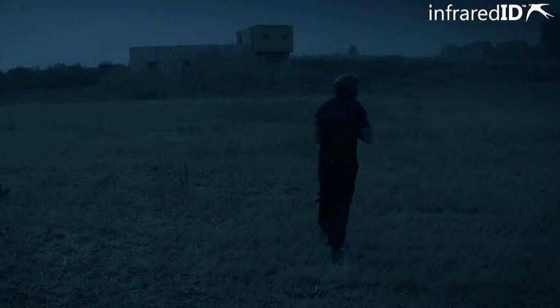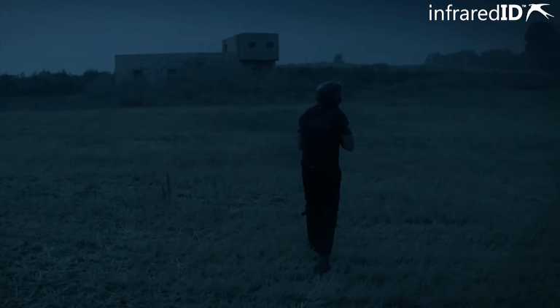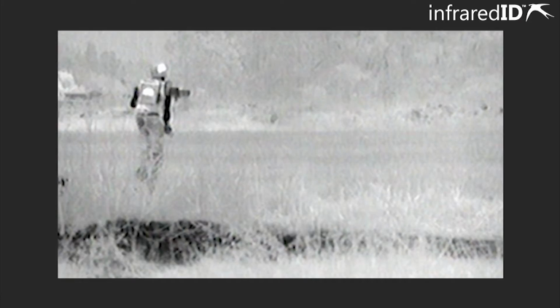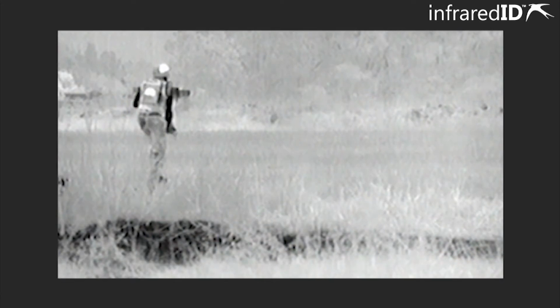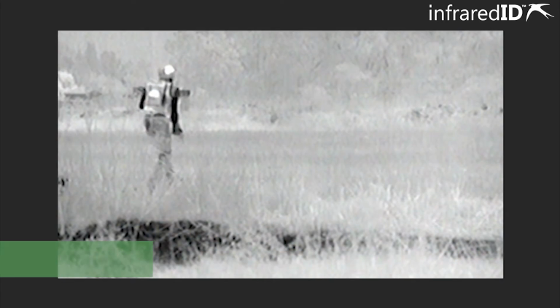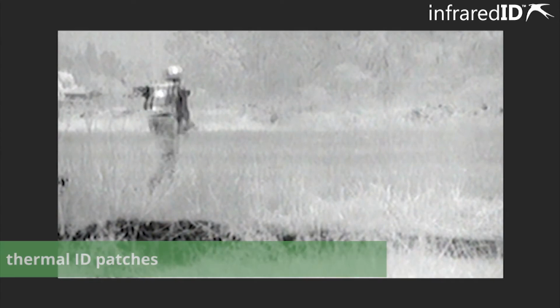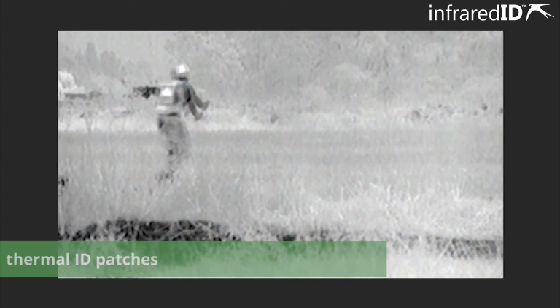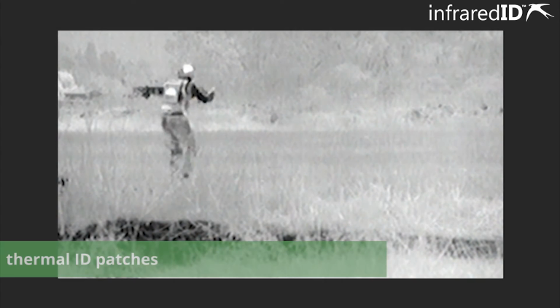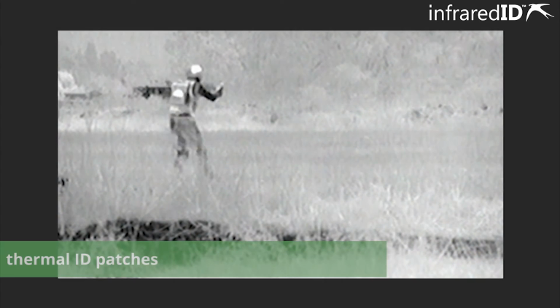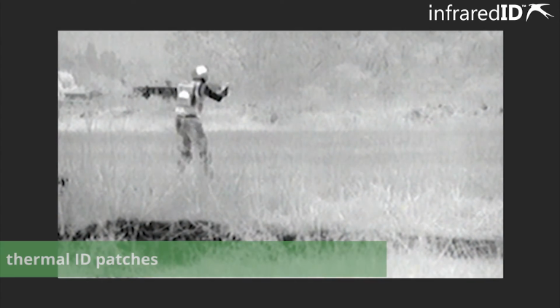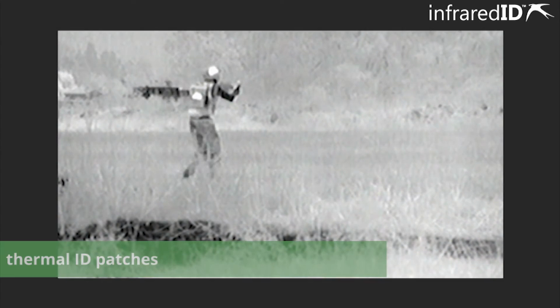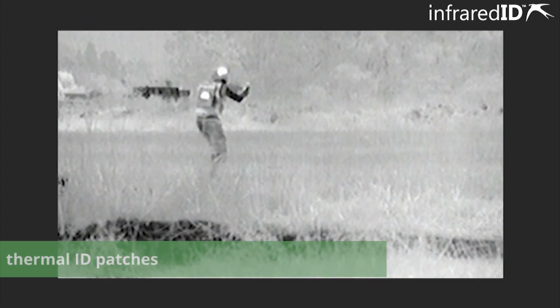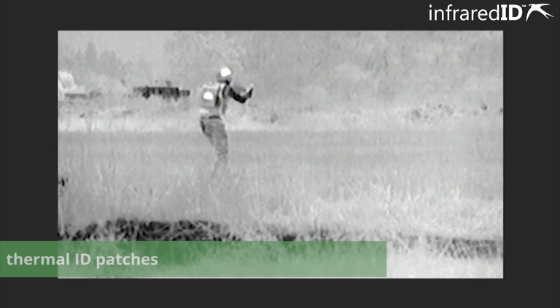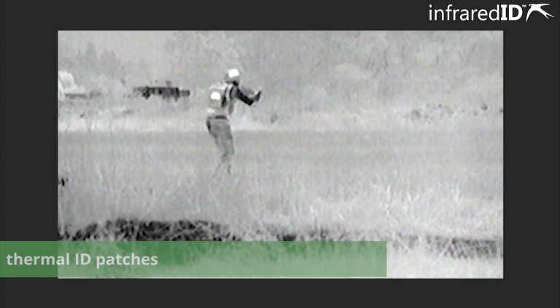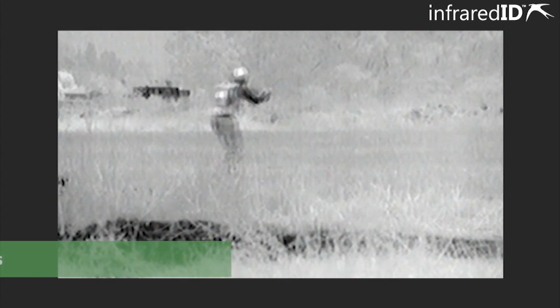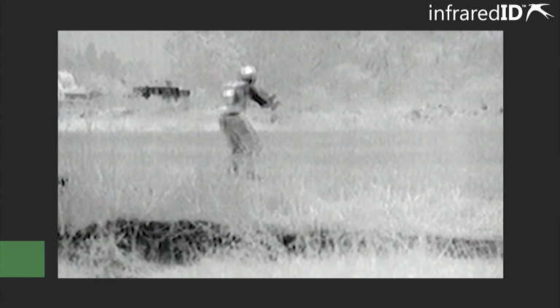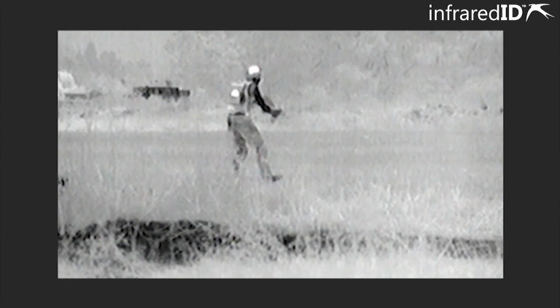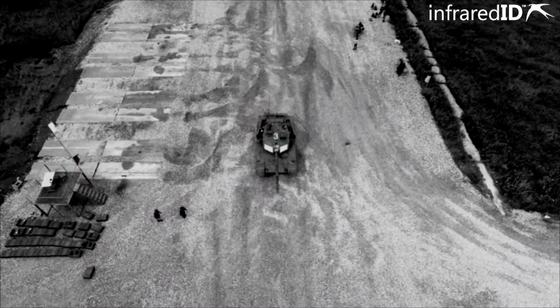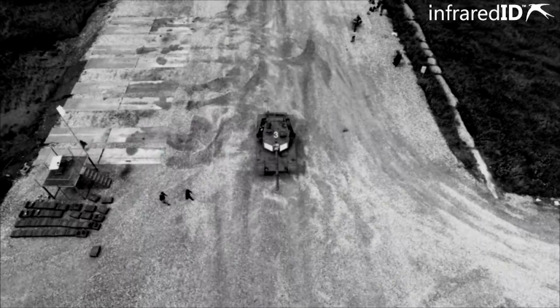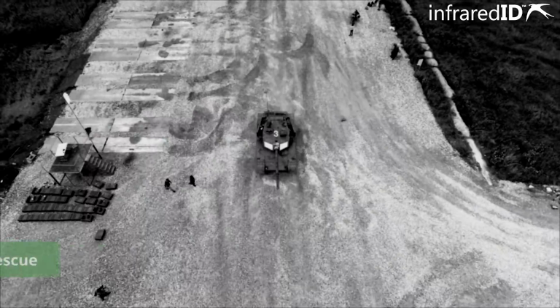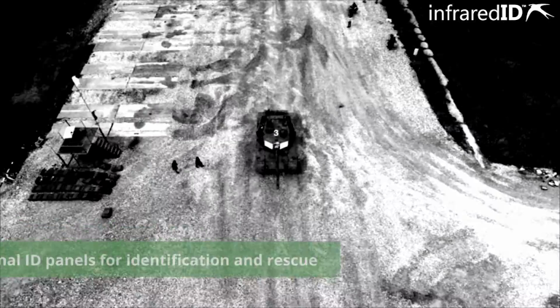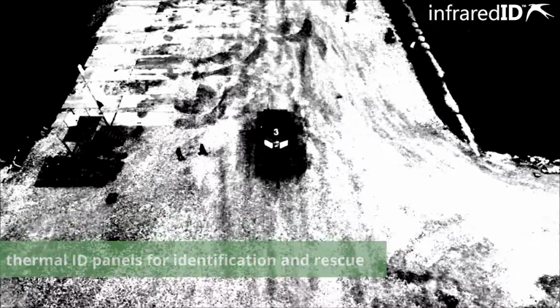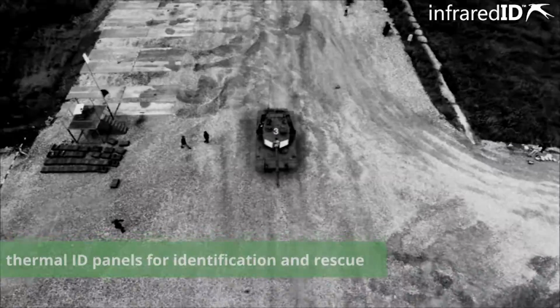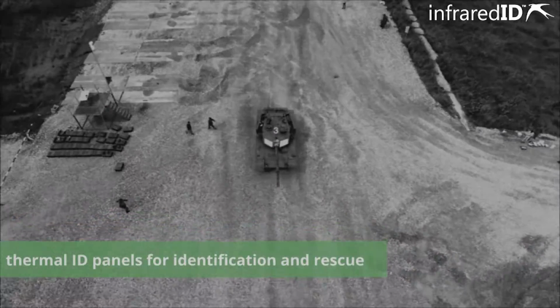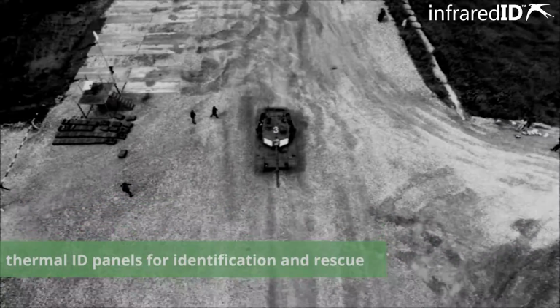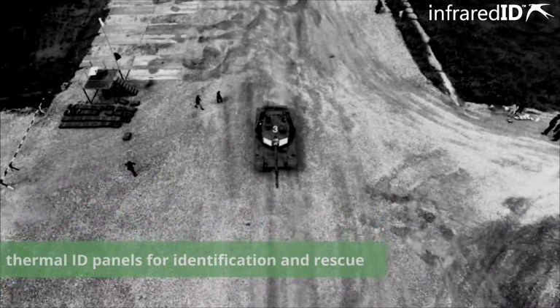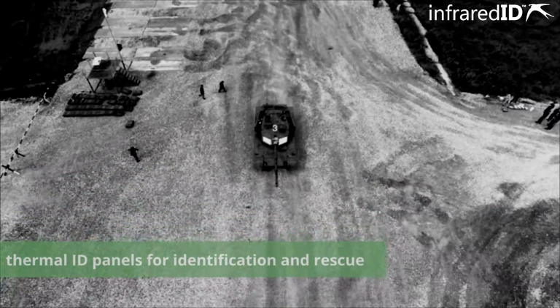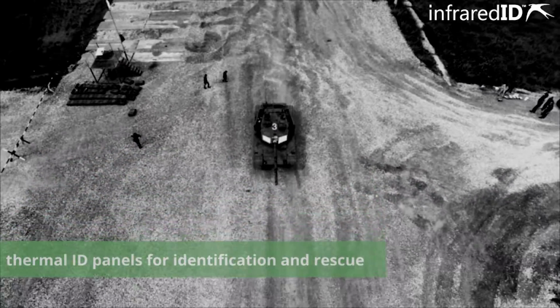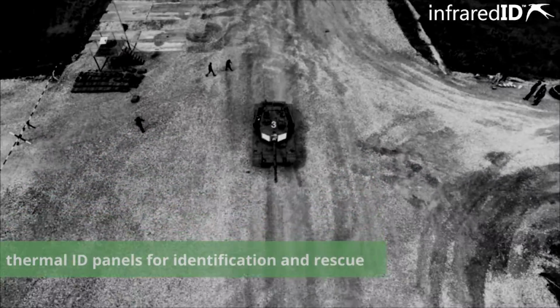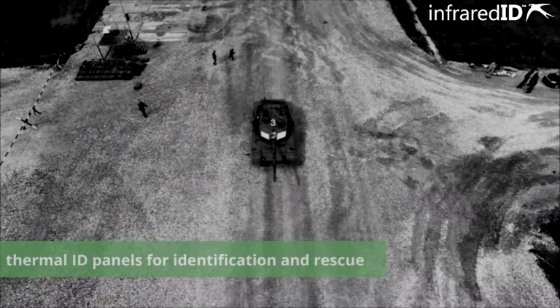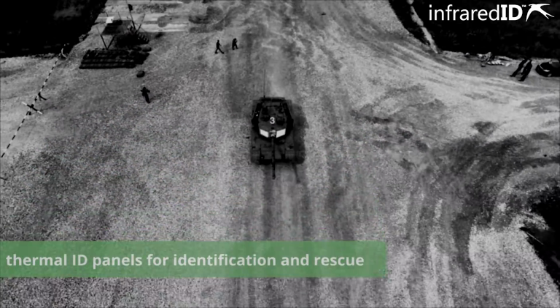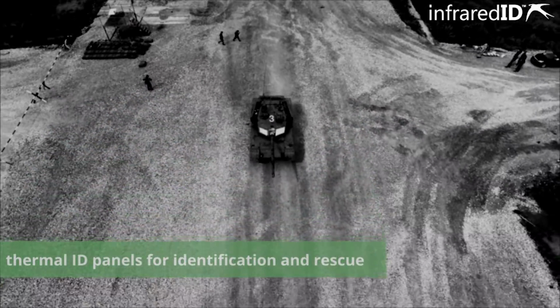Thermal ID Patches. Thermal ID Panels for identification and rescue.